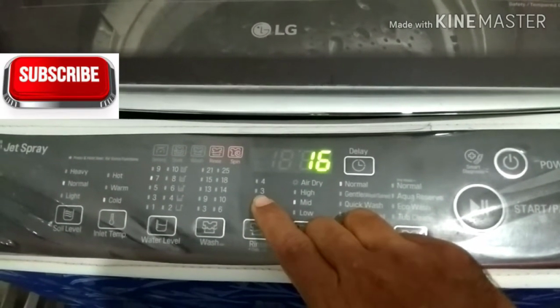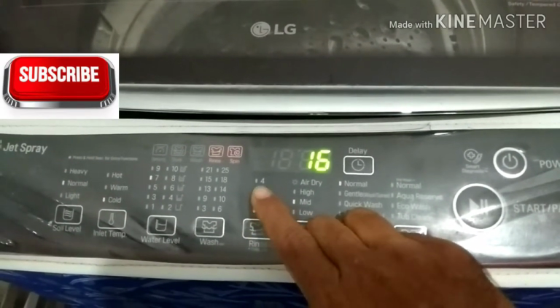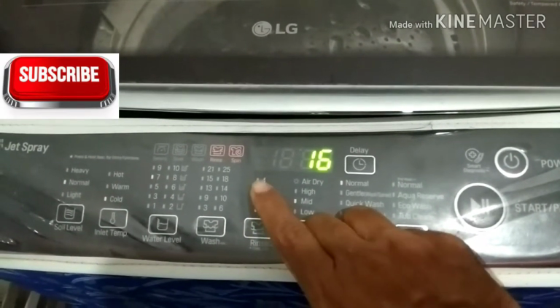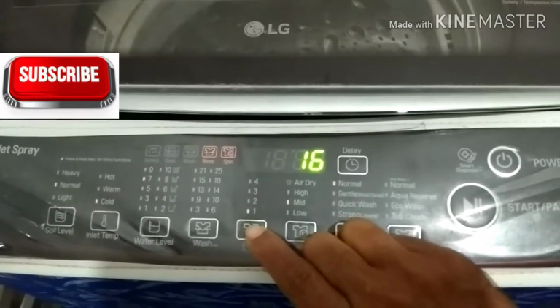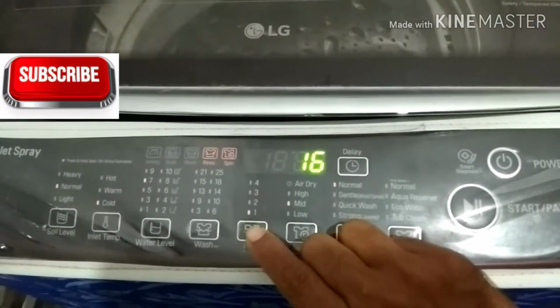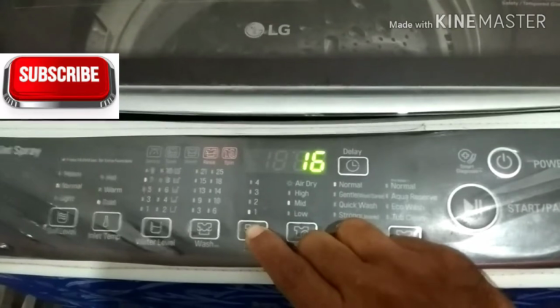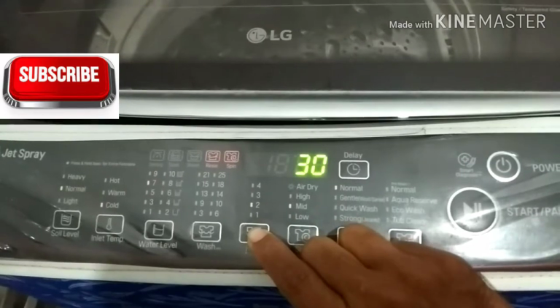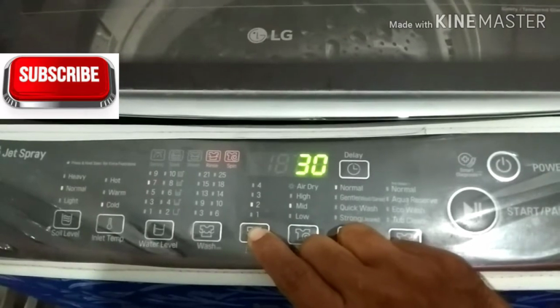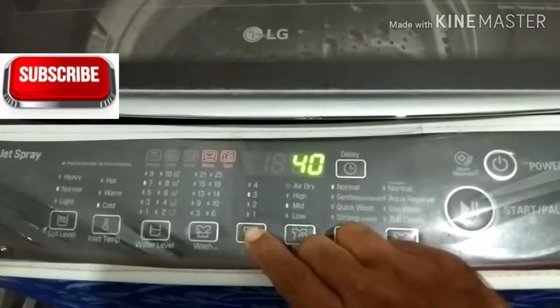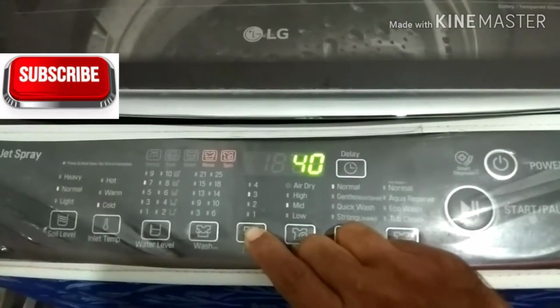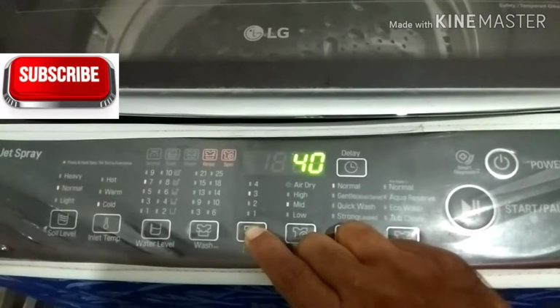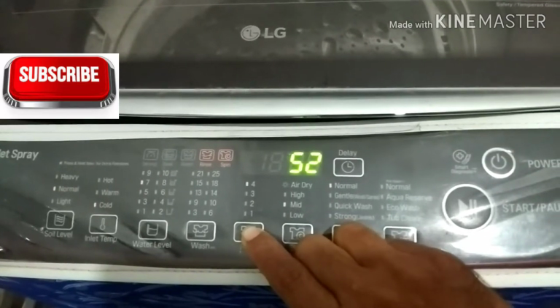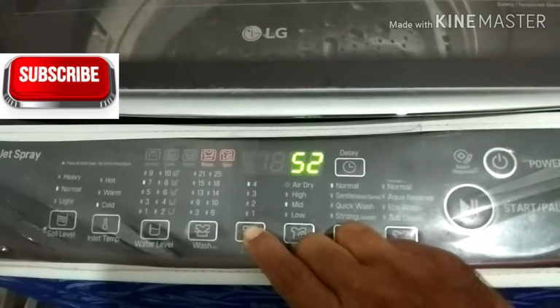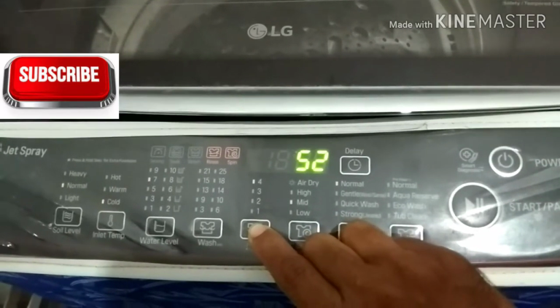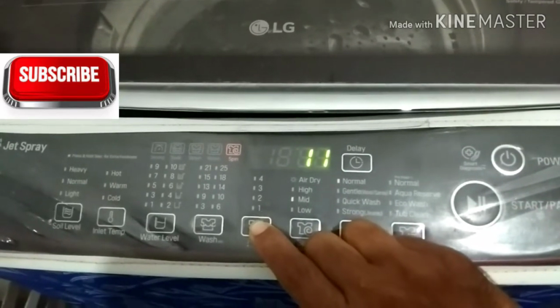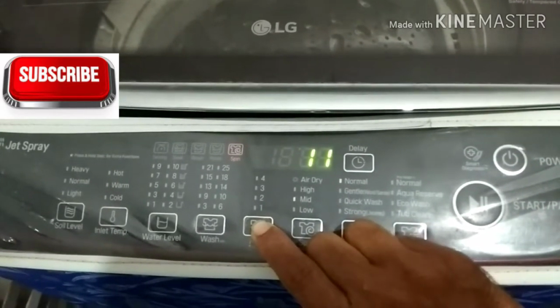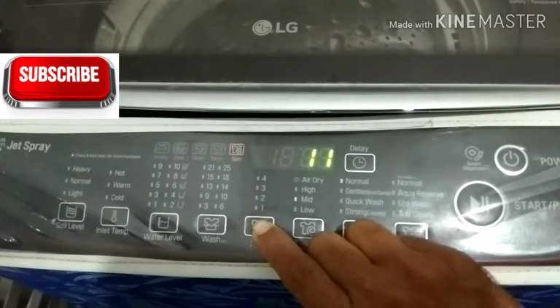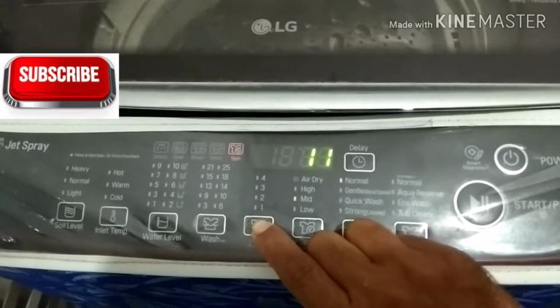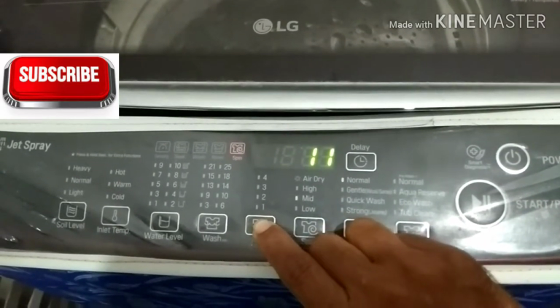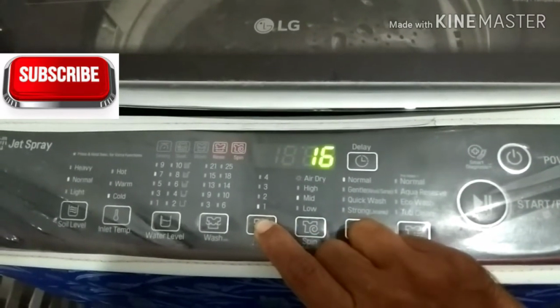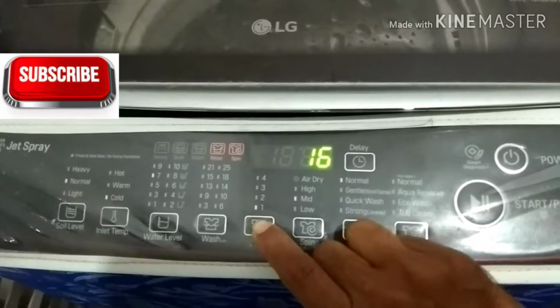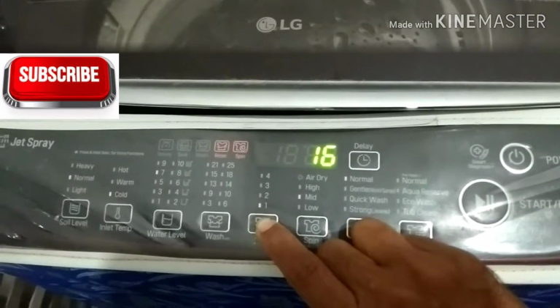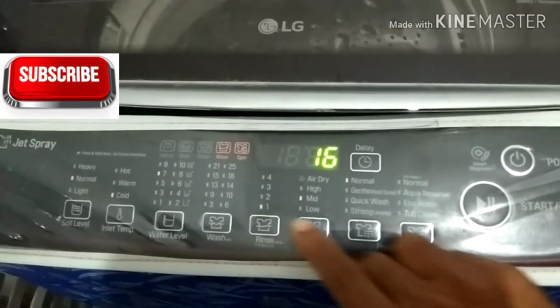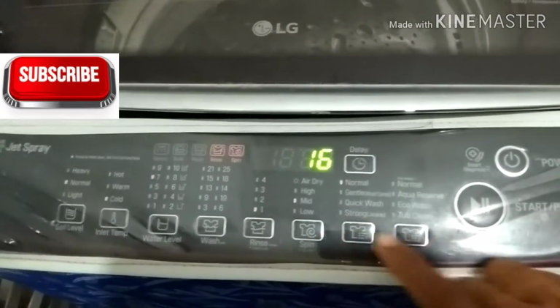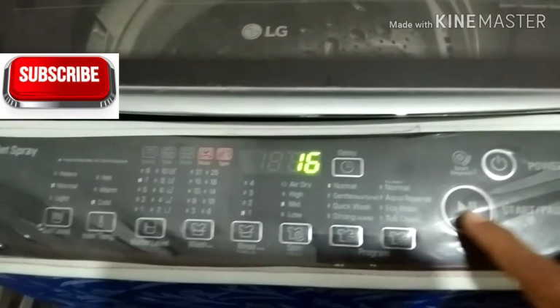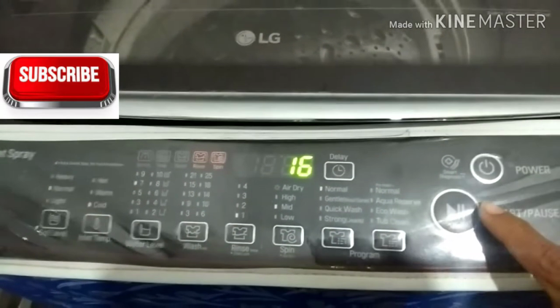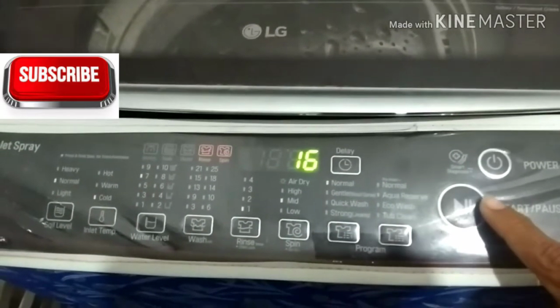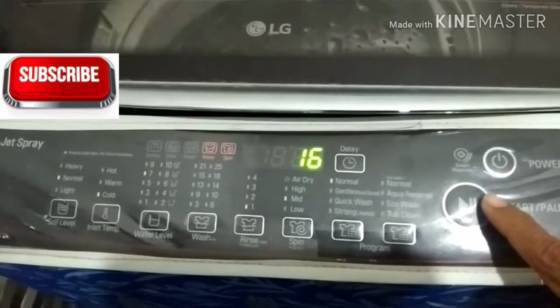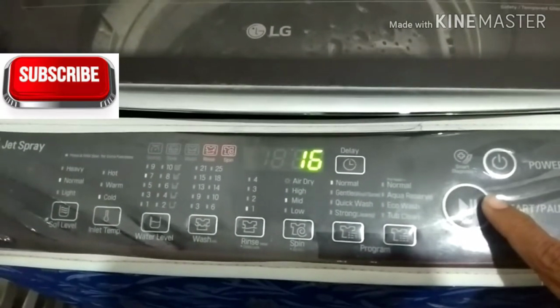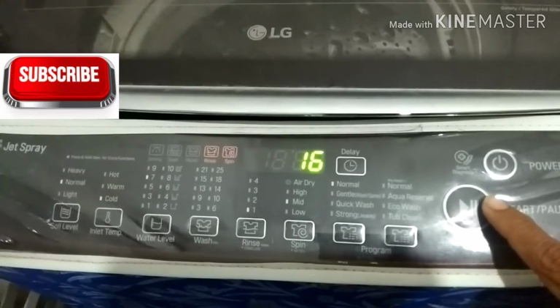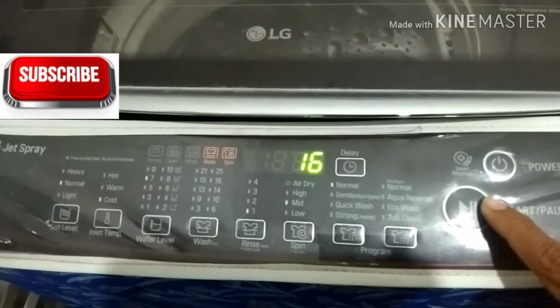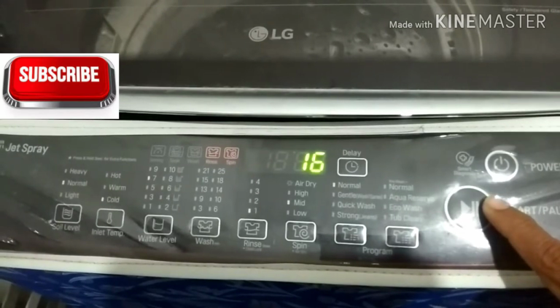If you like this video, press the rinse button. If you like this, select one time, two times, three times, or four times.